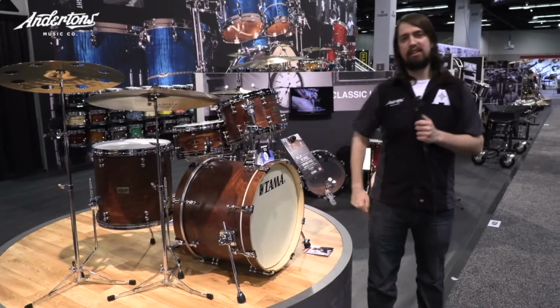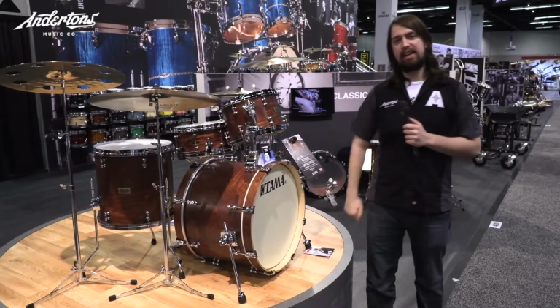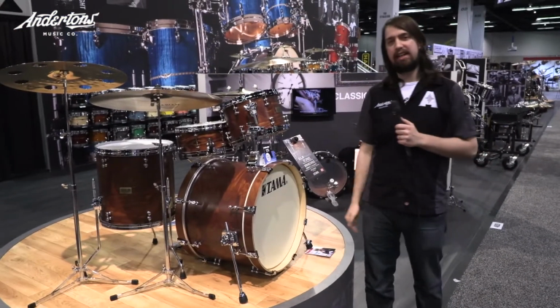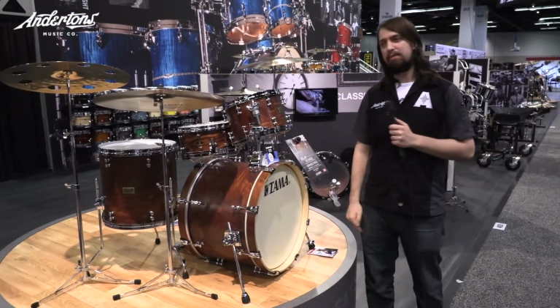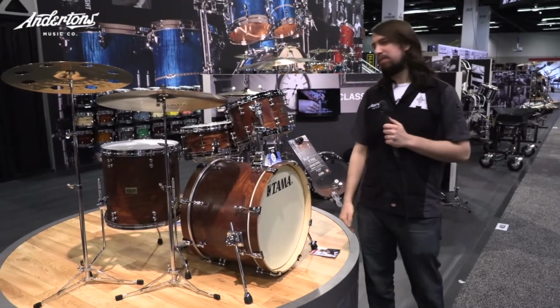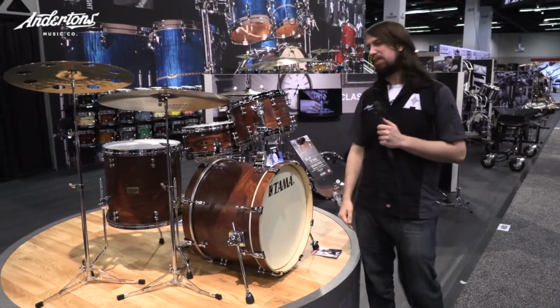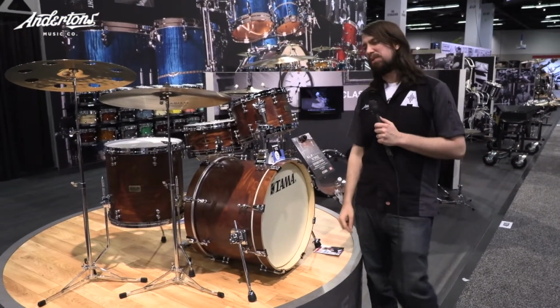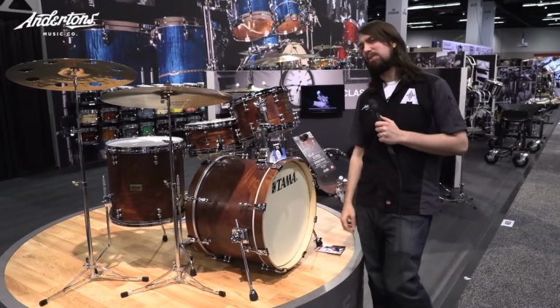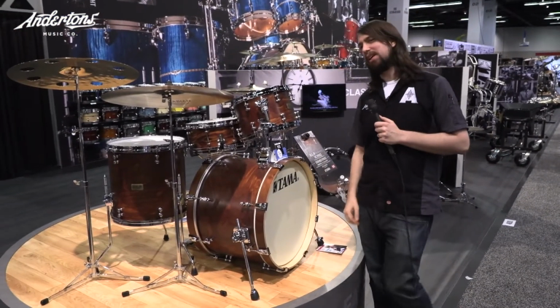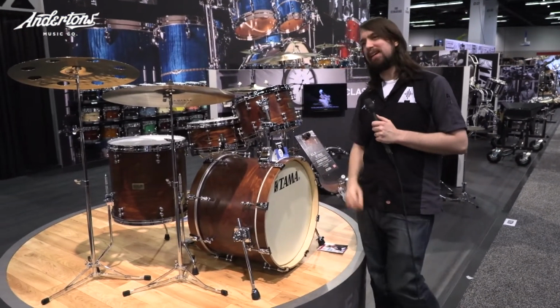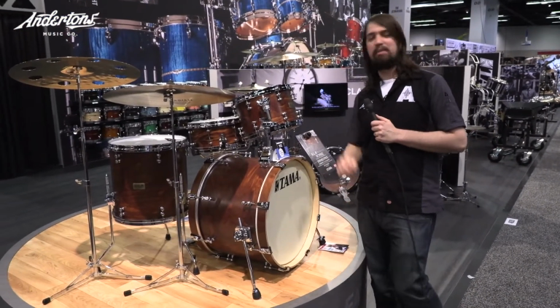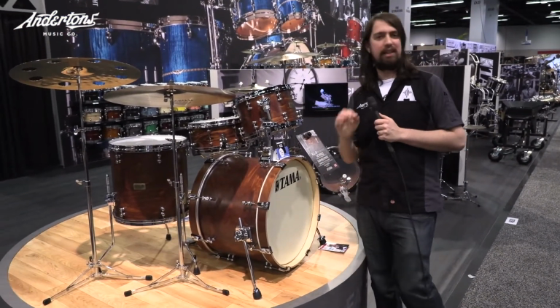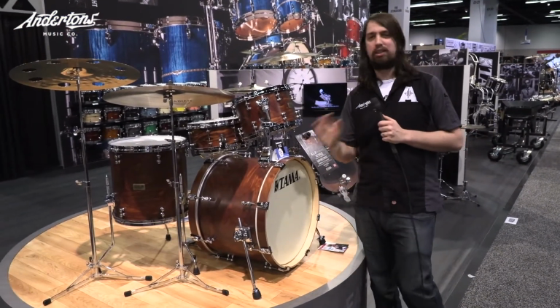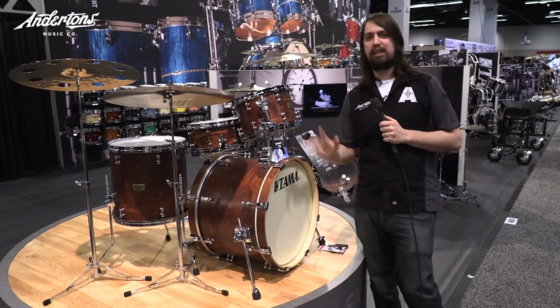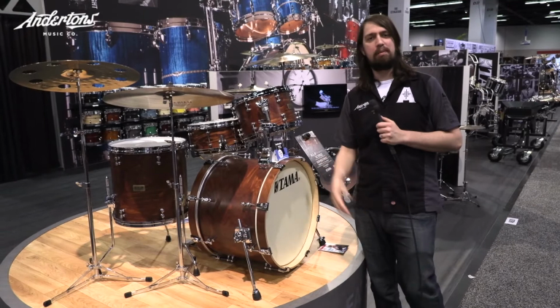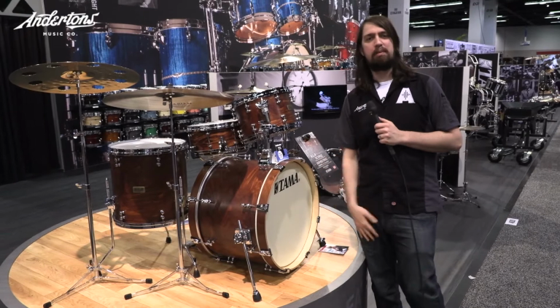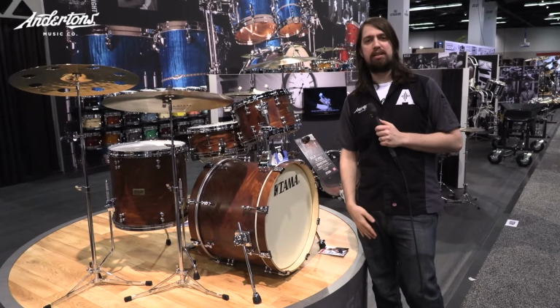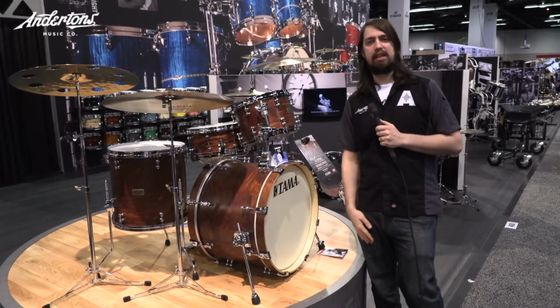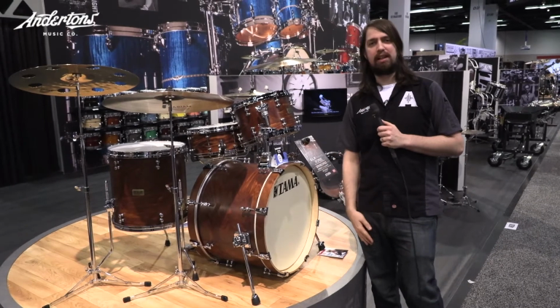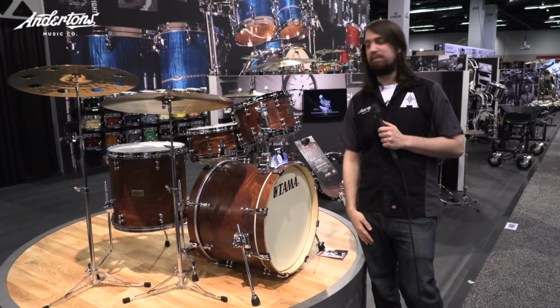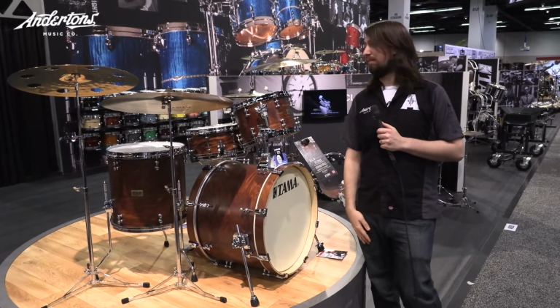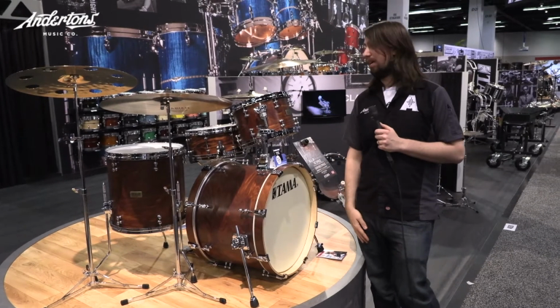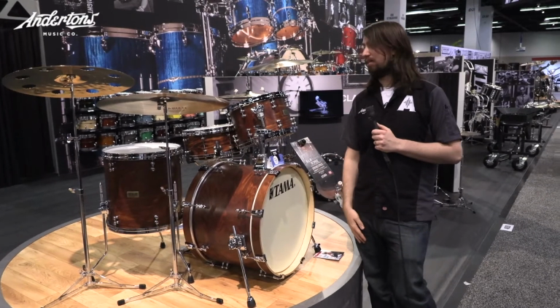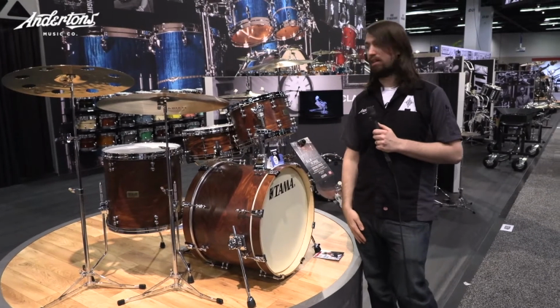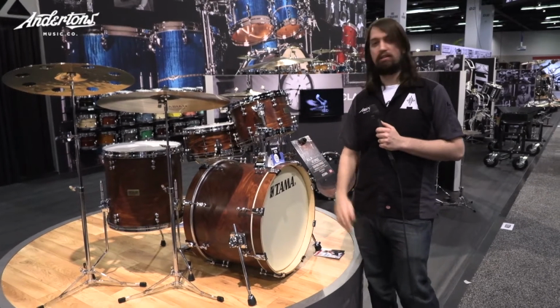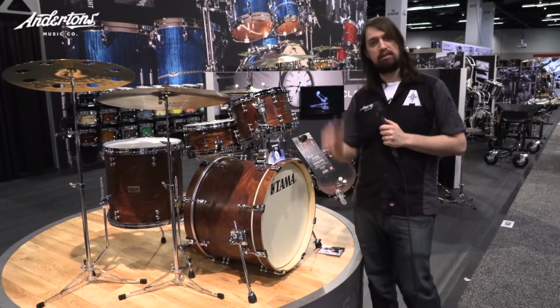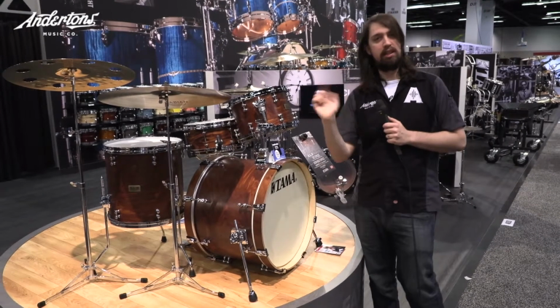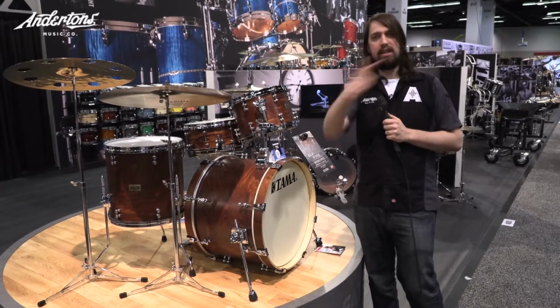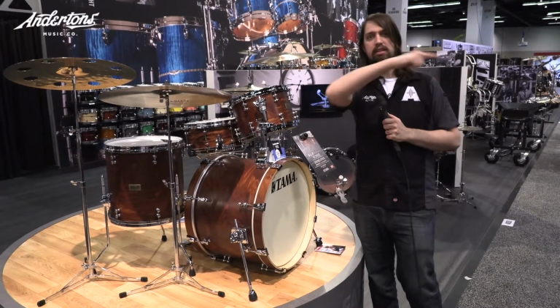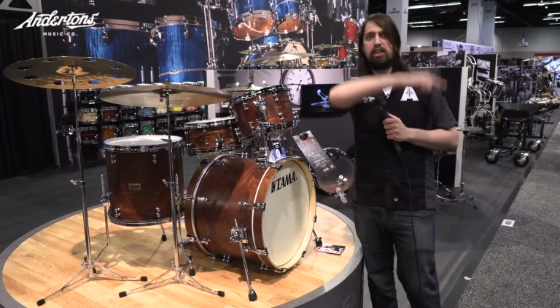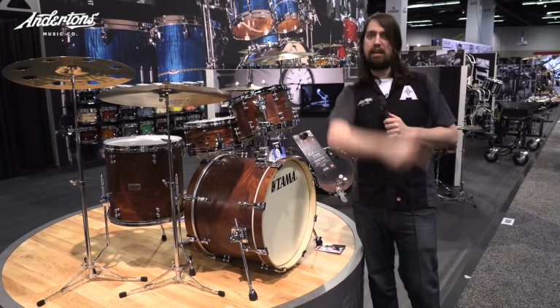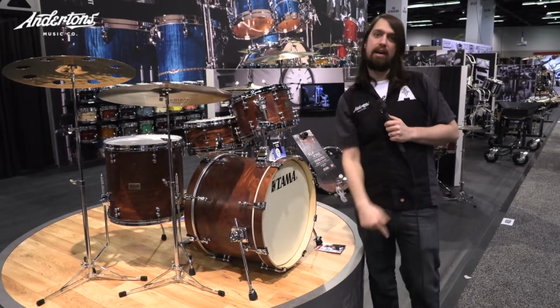The SLP kits — we've got them on order and they're going to be in with us in literally a couple of months. Check them out.